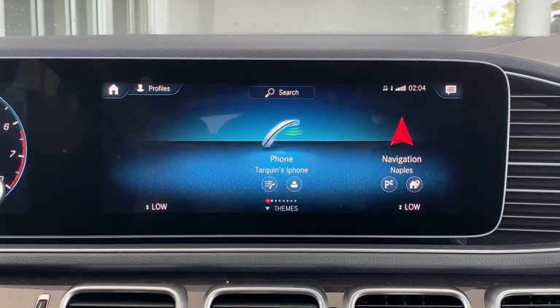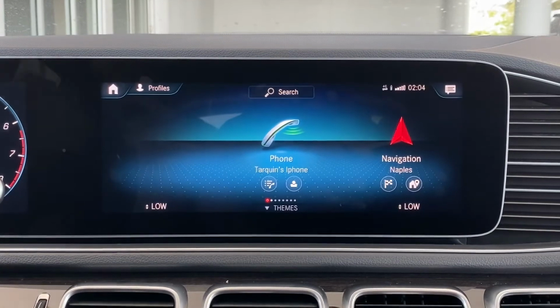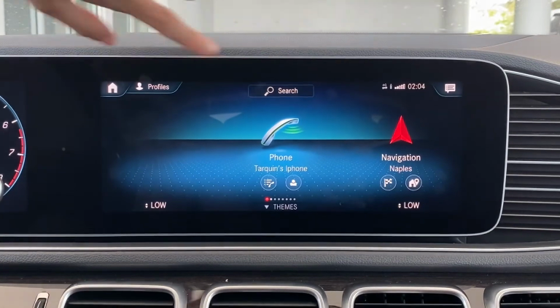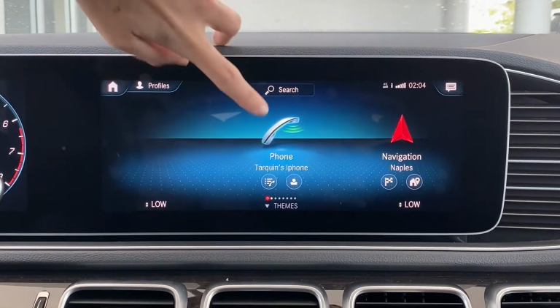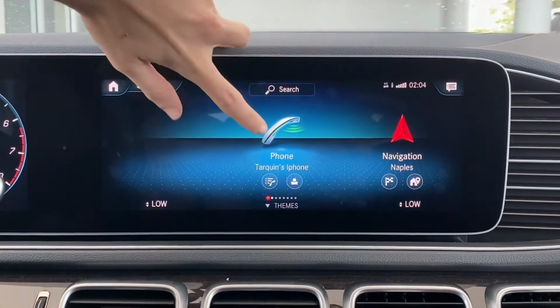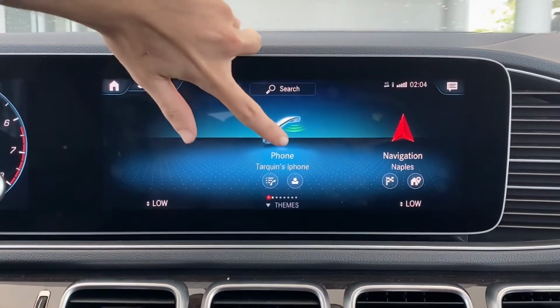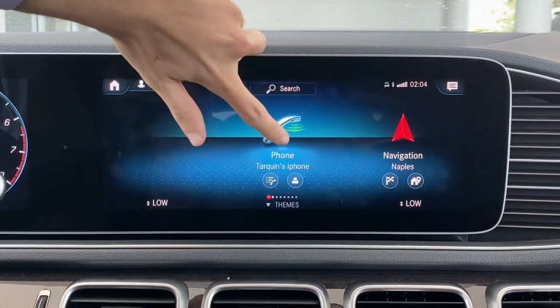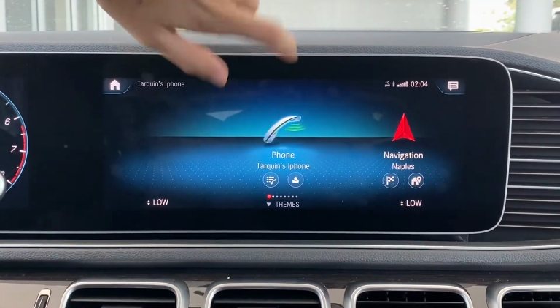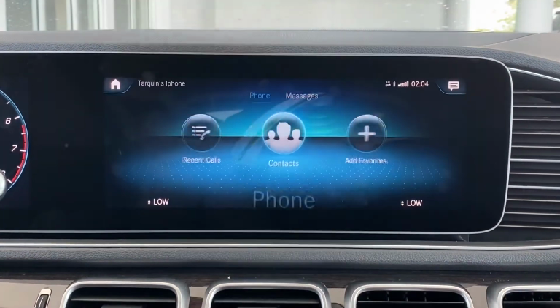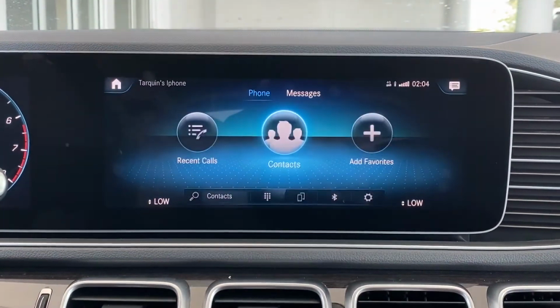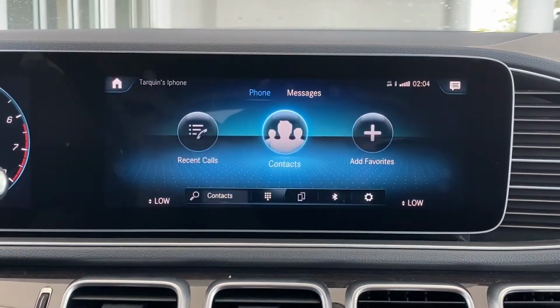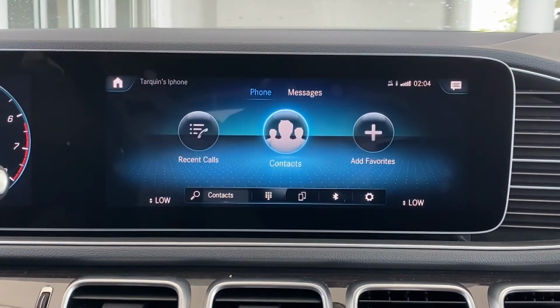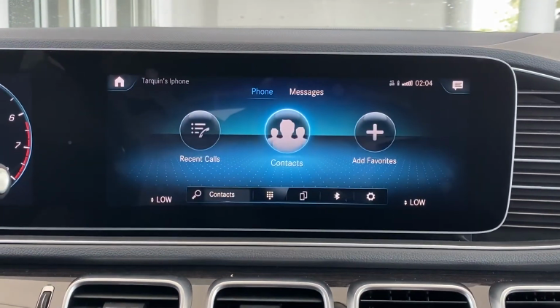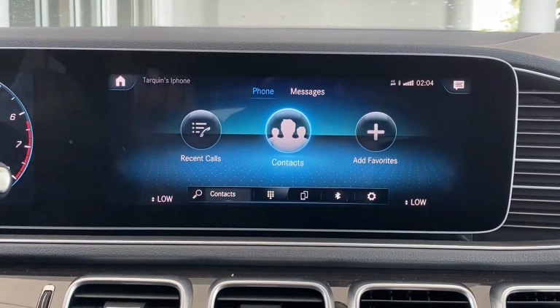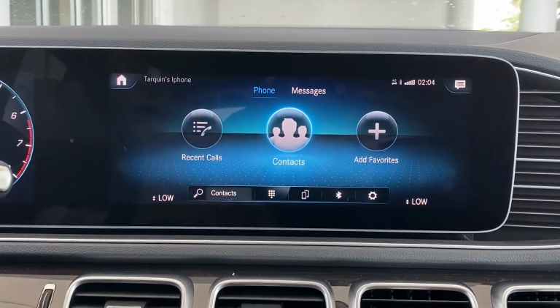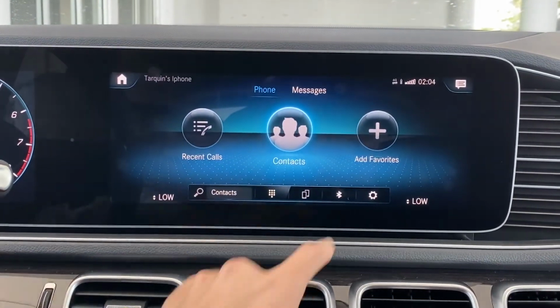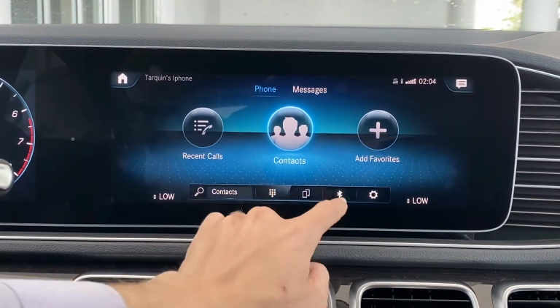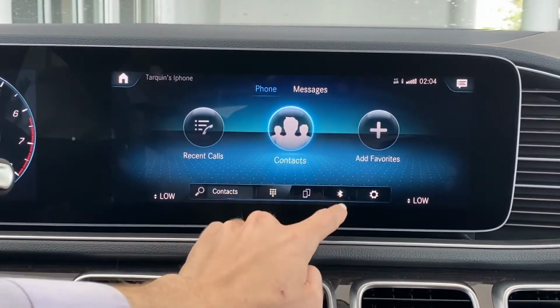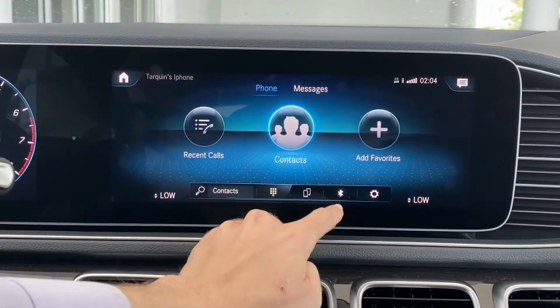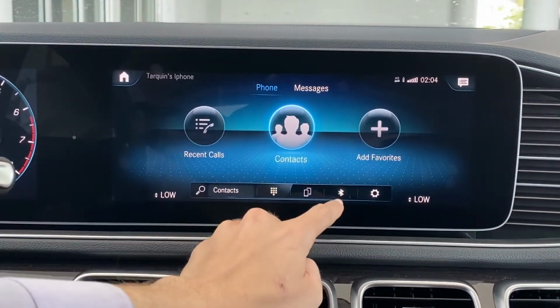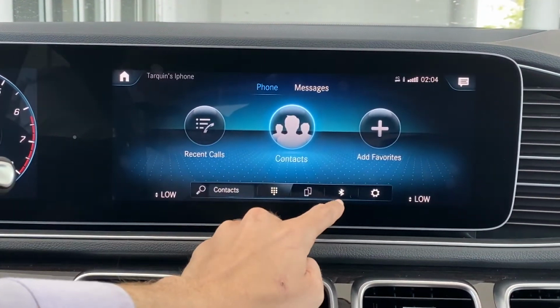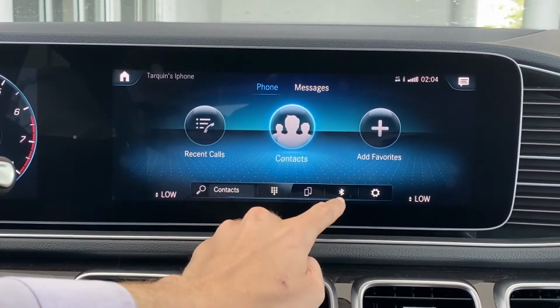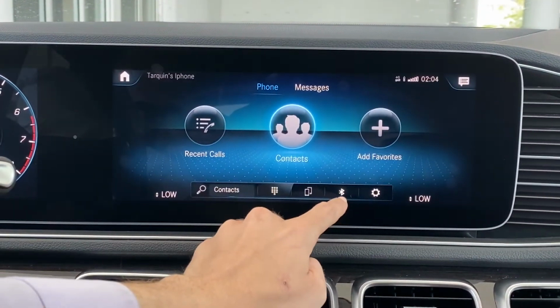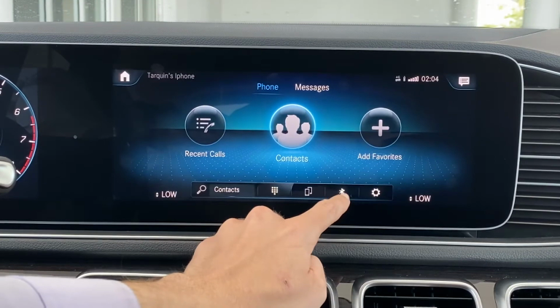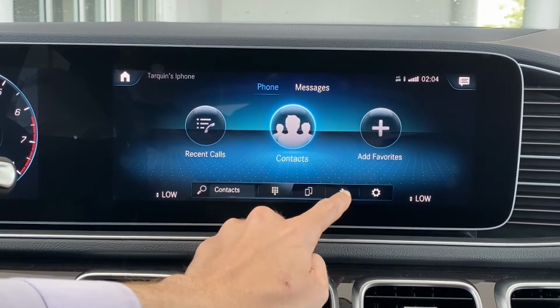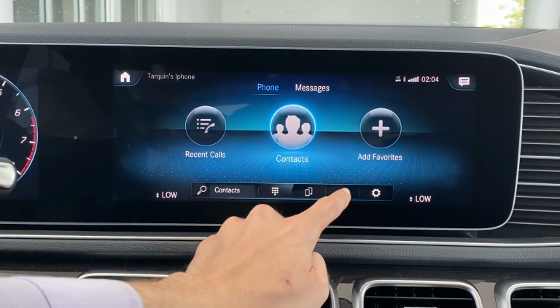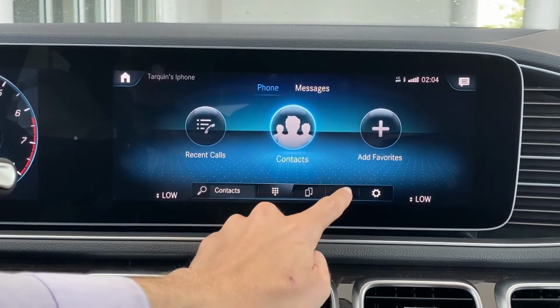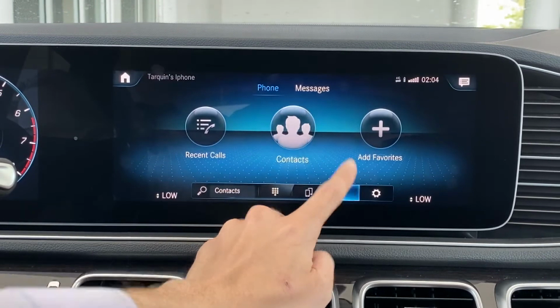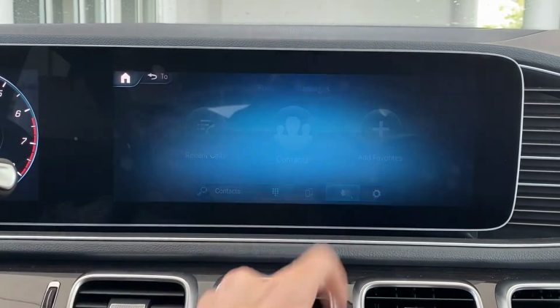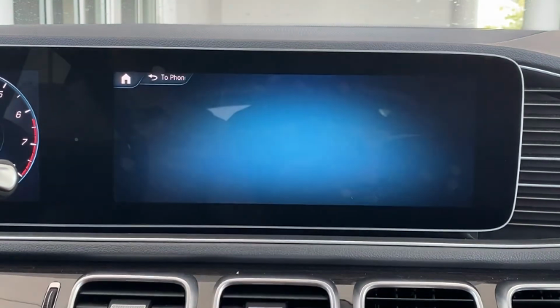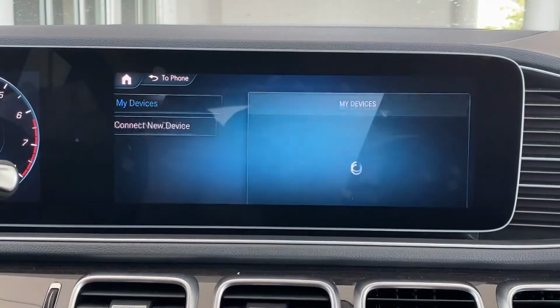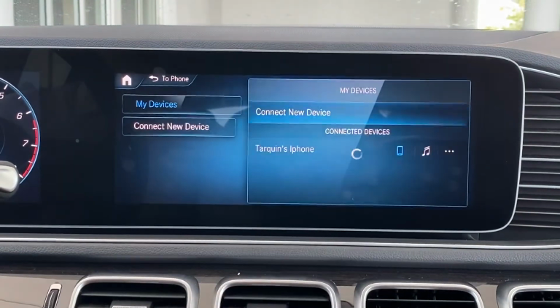As soon as you make your way to phone, down in the bottom right corner here is a little Bluetooth symbol. As soon as we press on that,